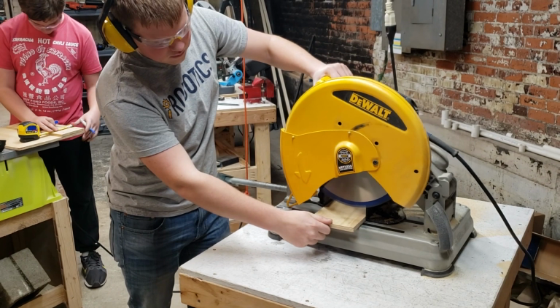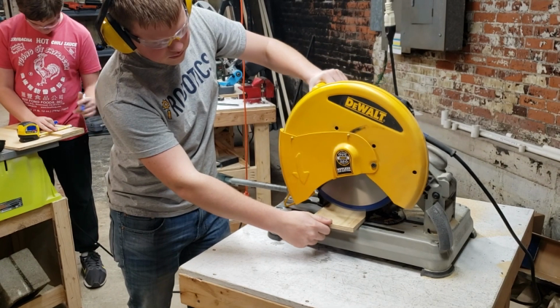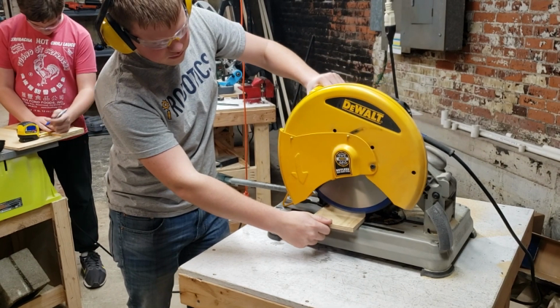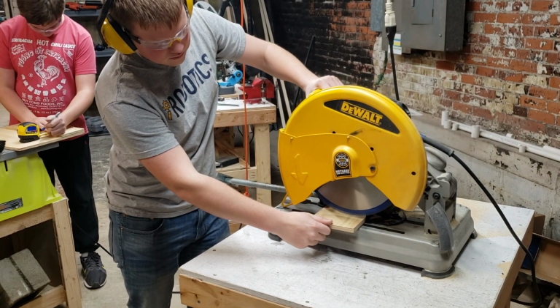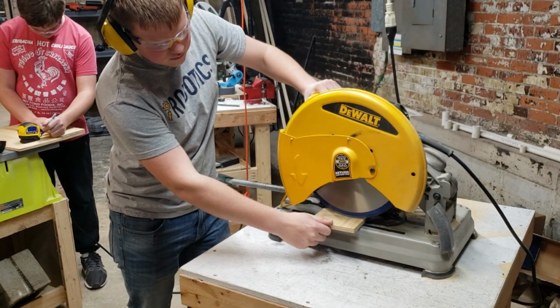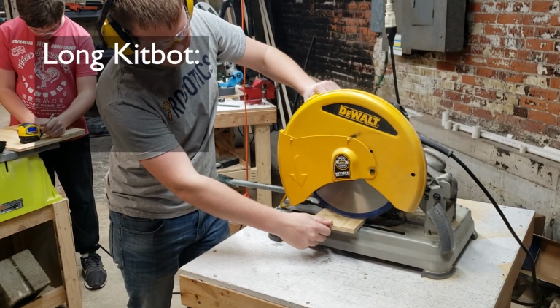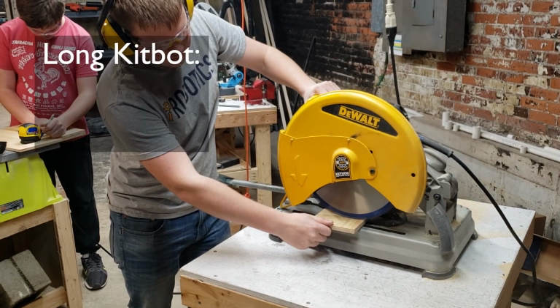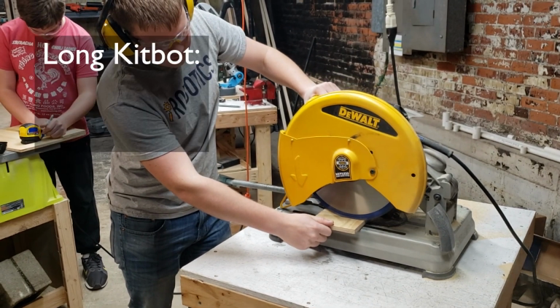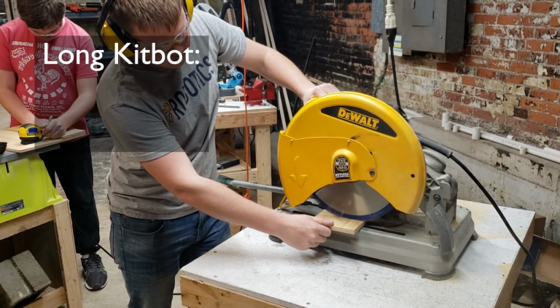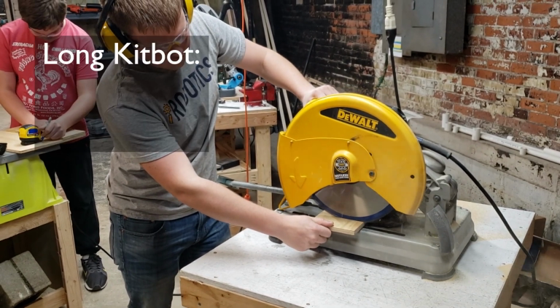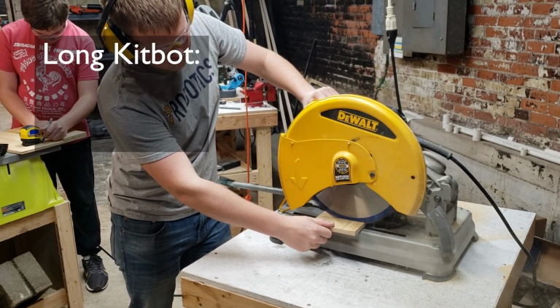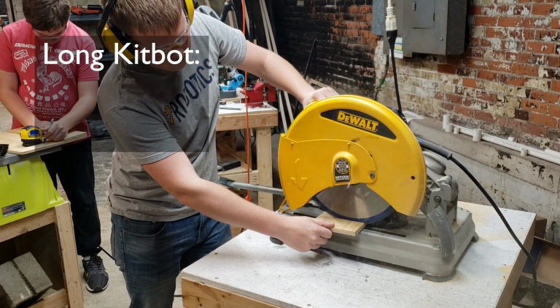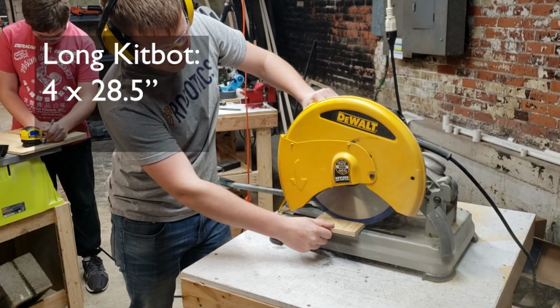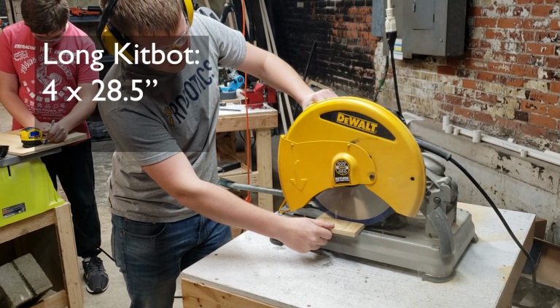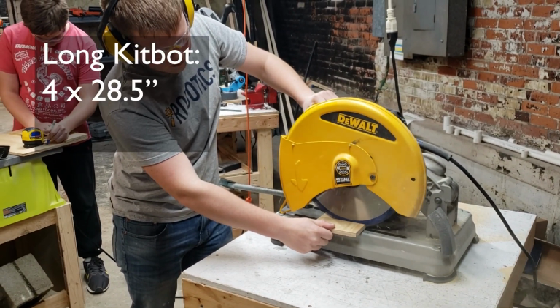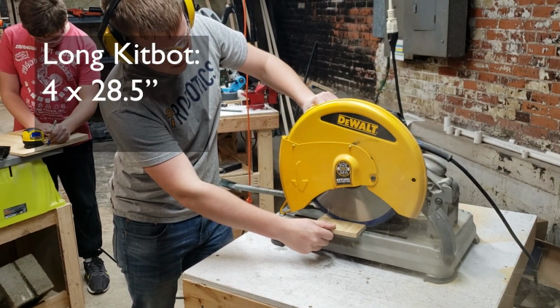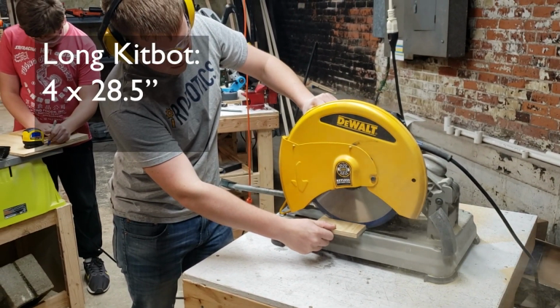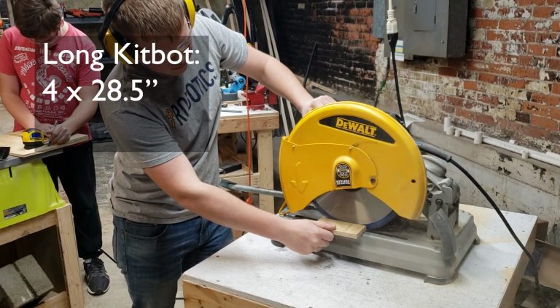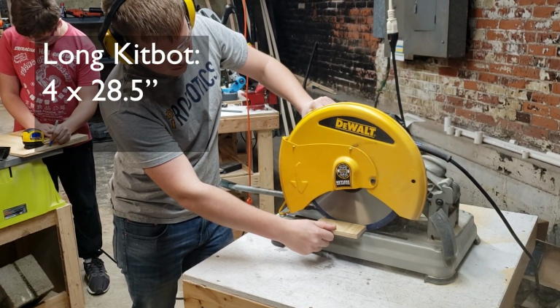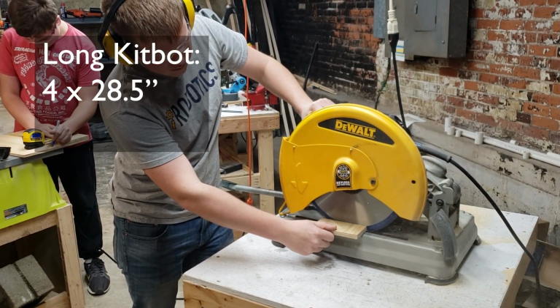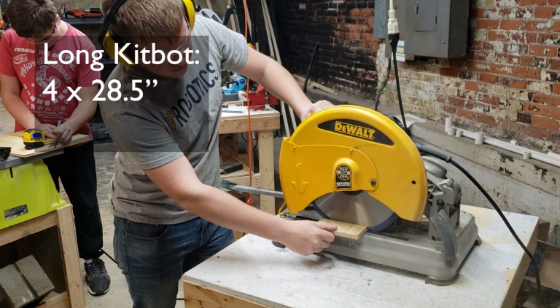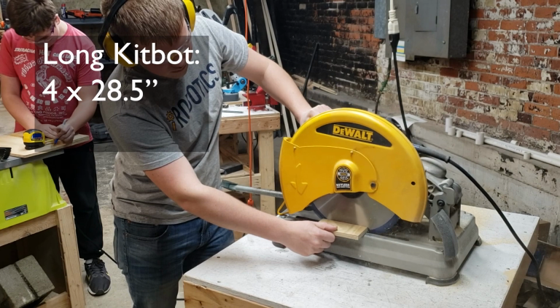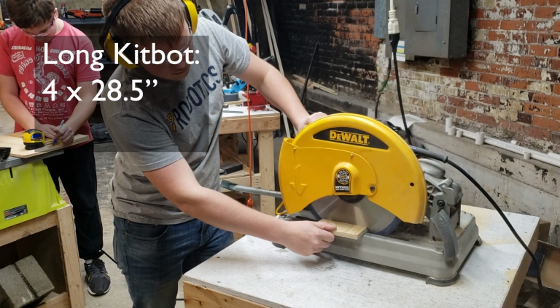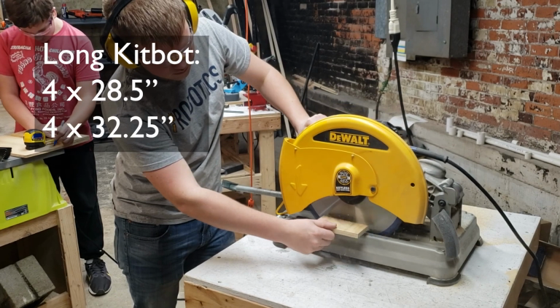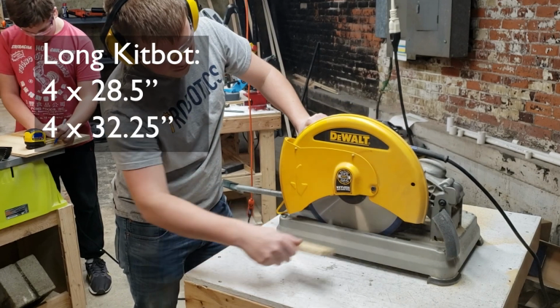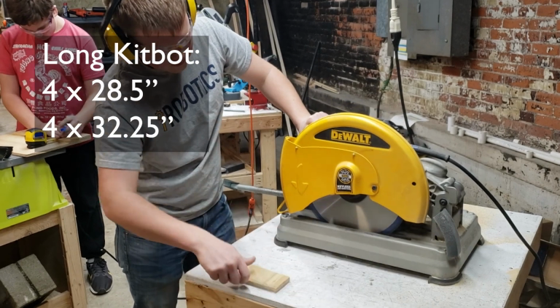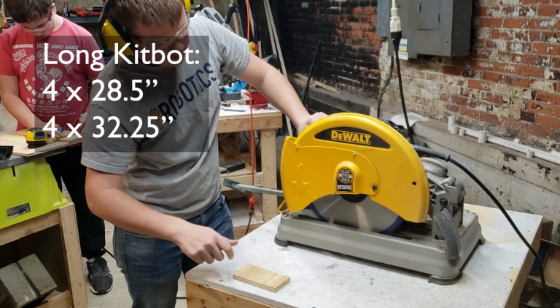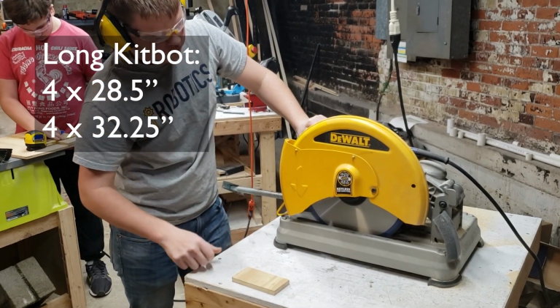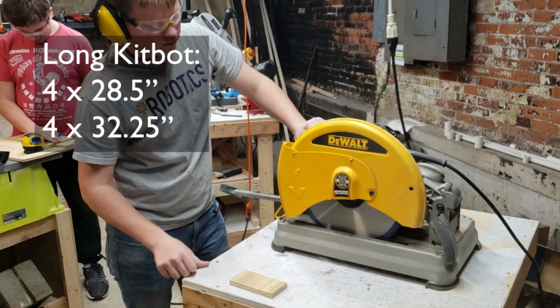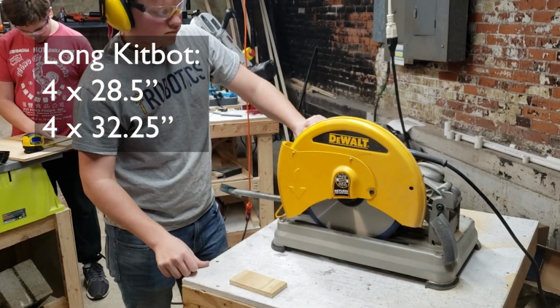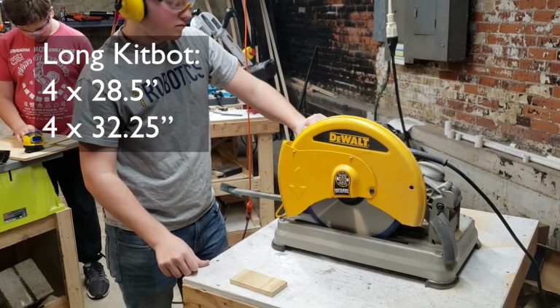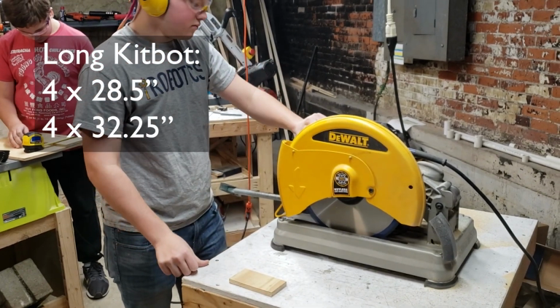If you're using the KitBot in the long configuration, you will need four pieces 28 and a half inches long and four pieces 32 and a quarter inches long.